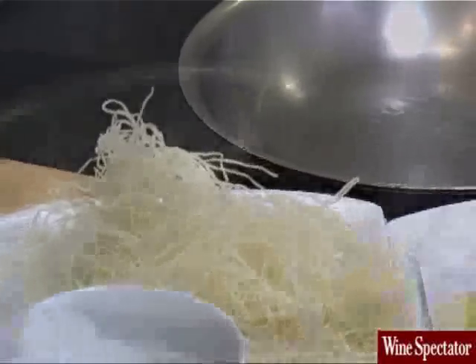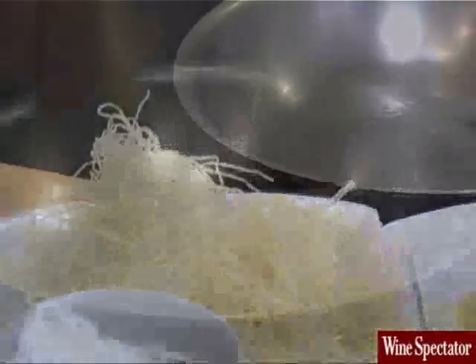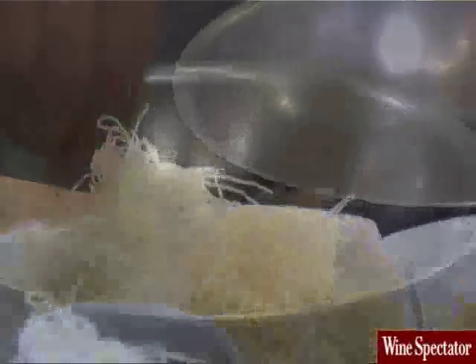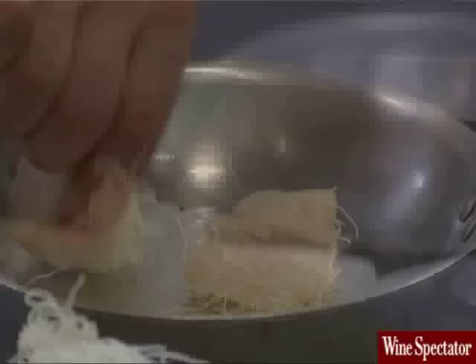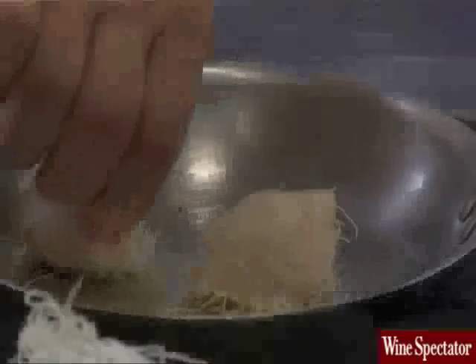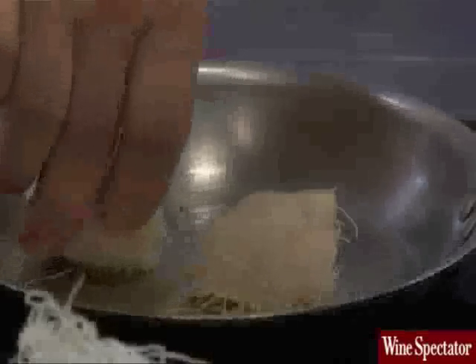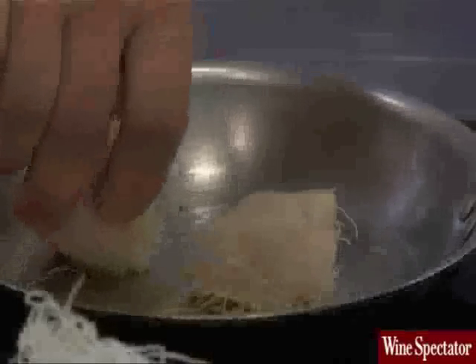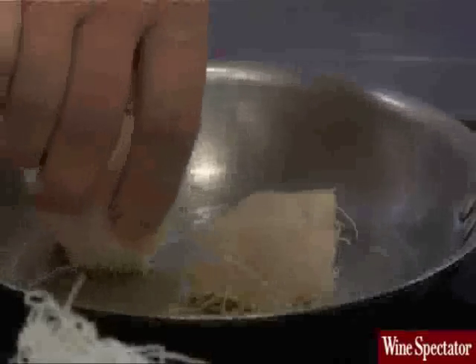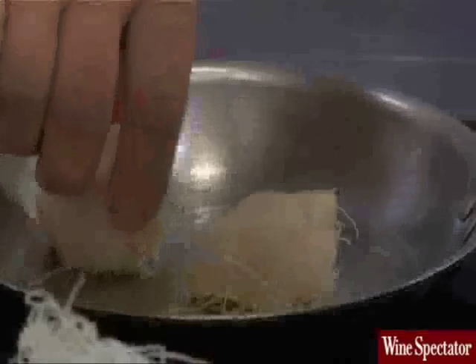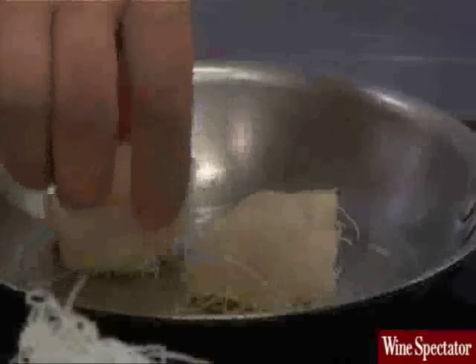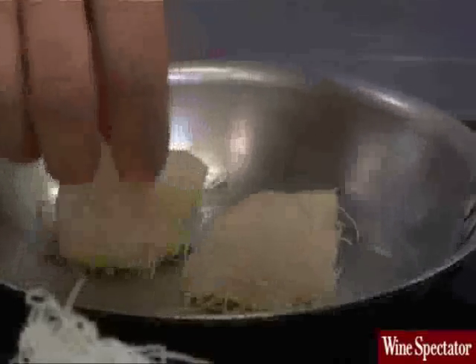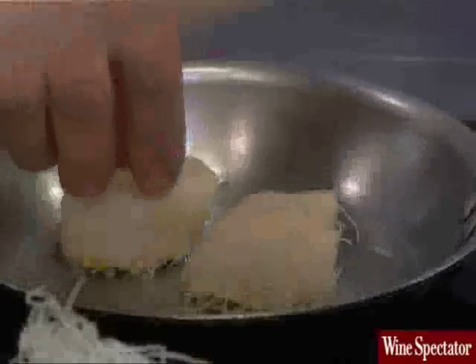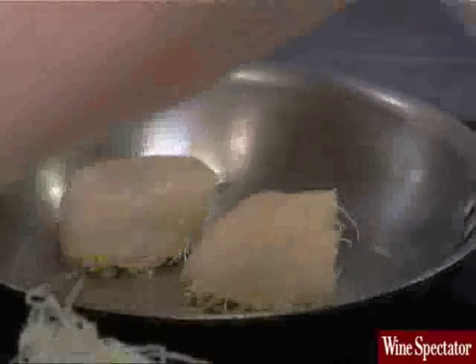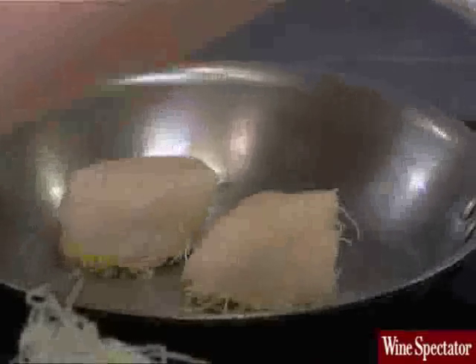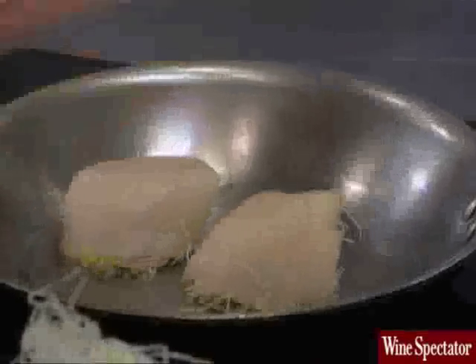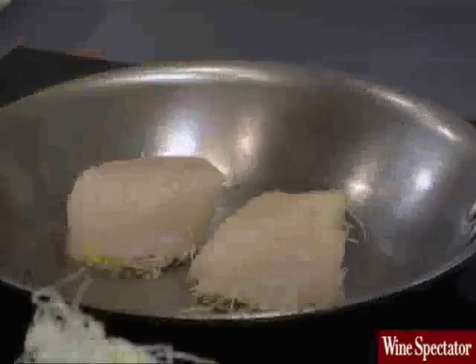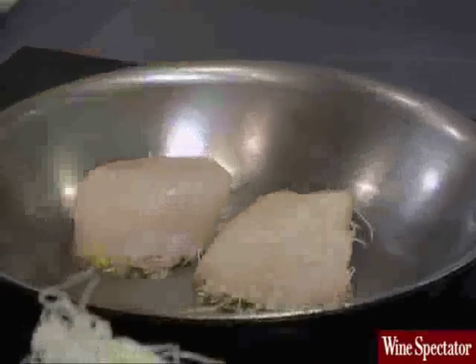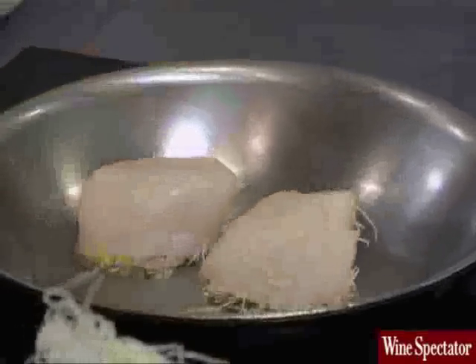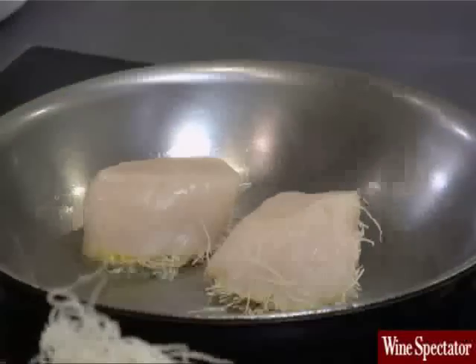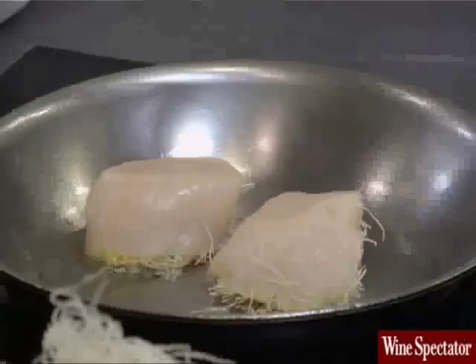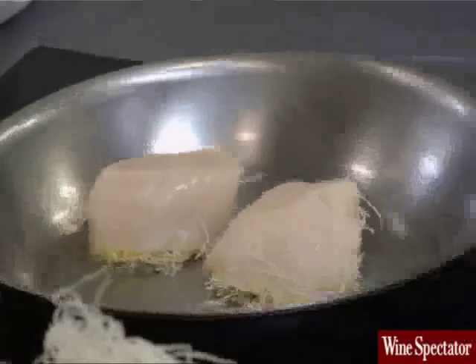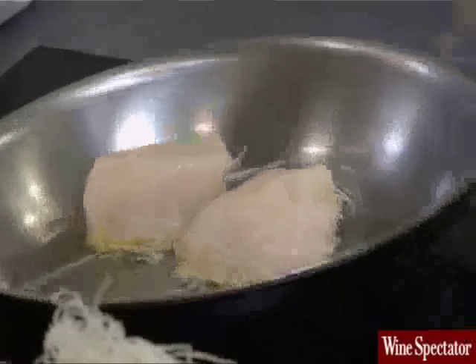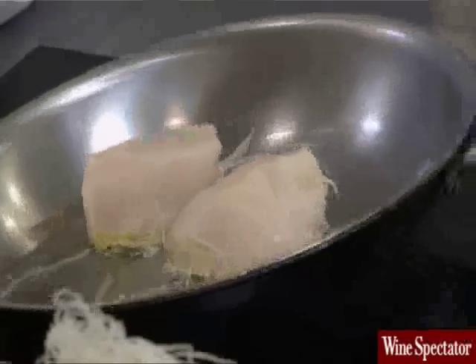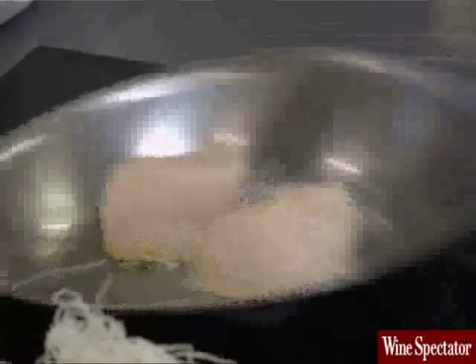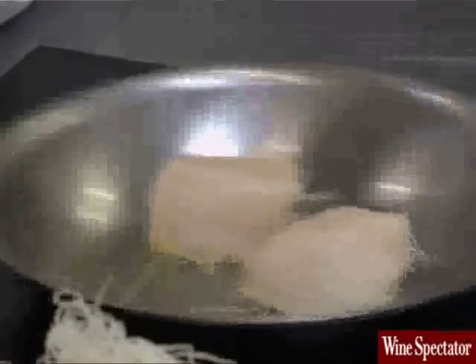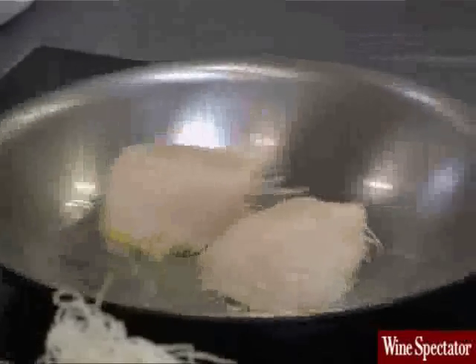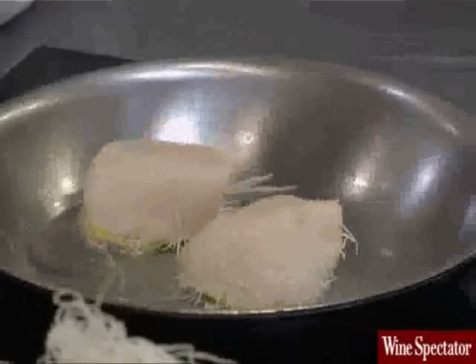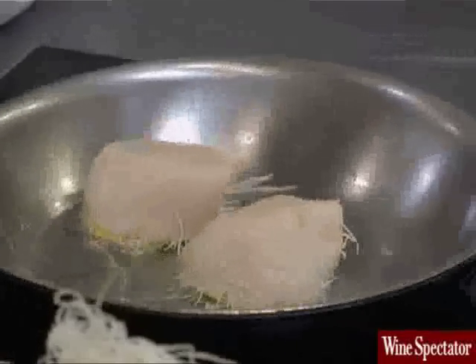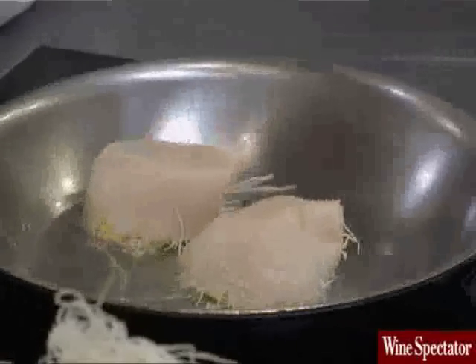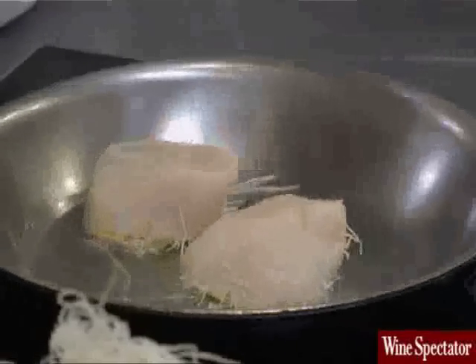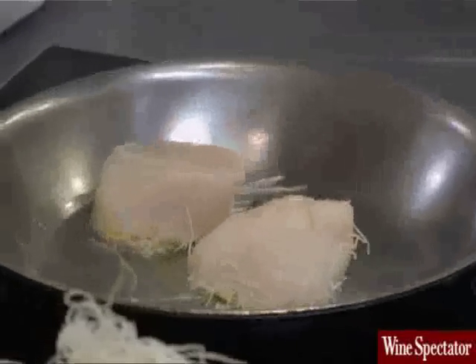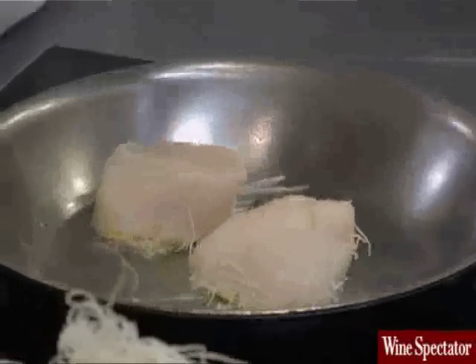So we mostly cook the scallops on the katafi side, with a little bit of salt and pepper.